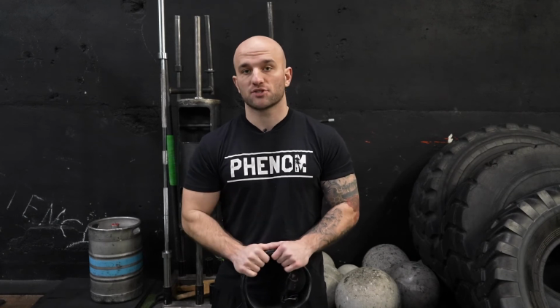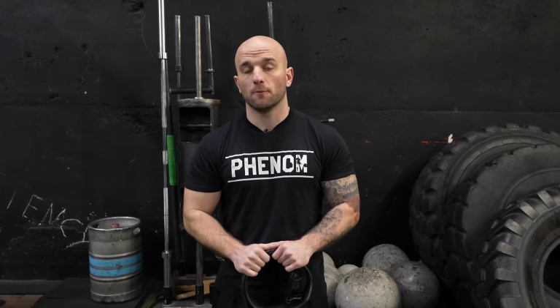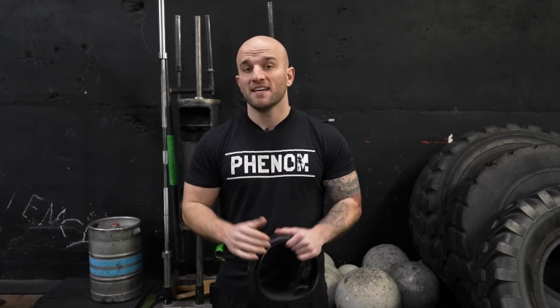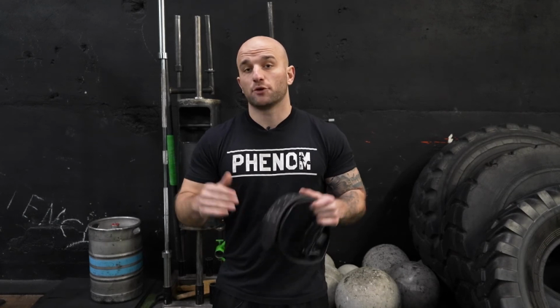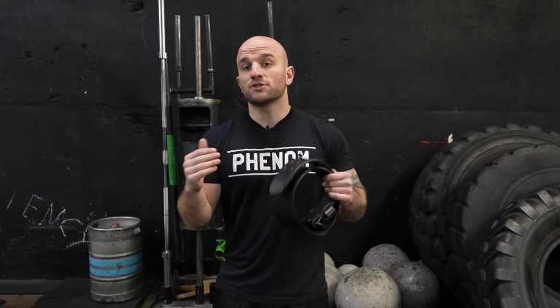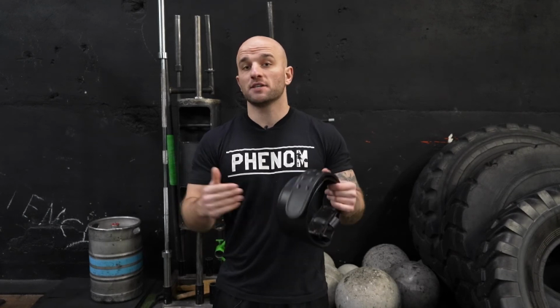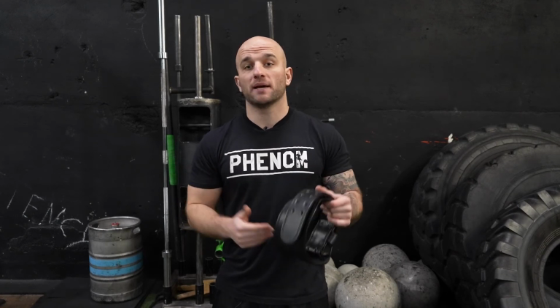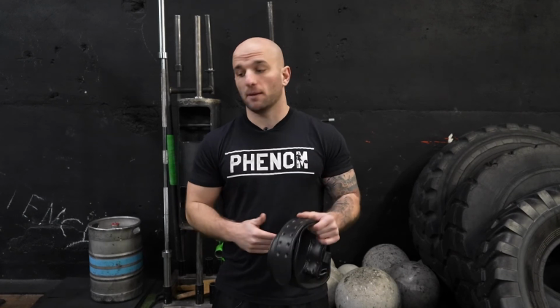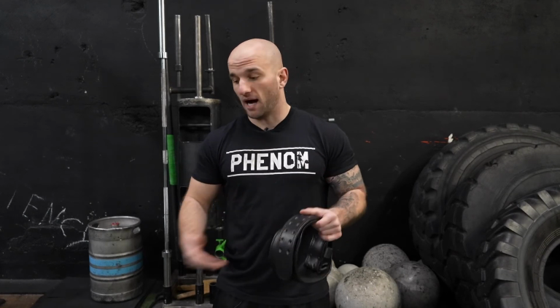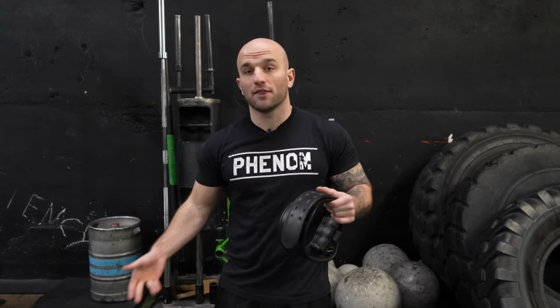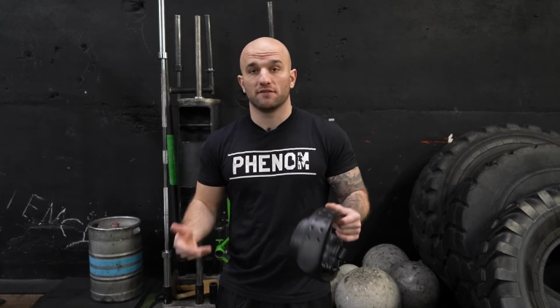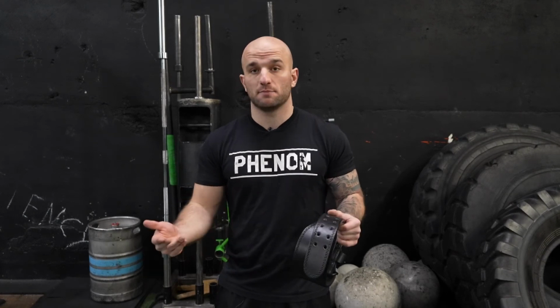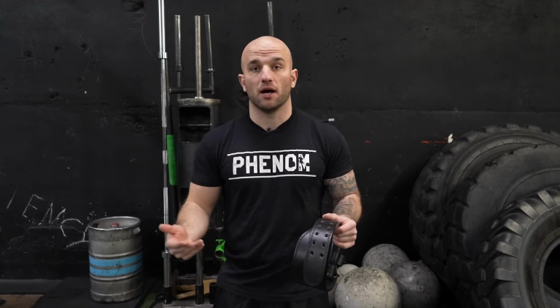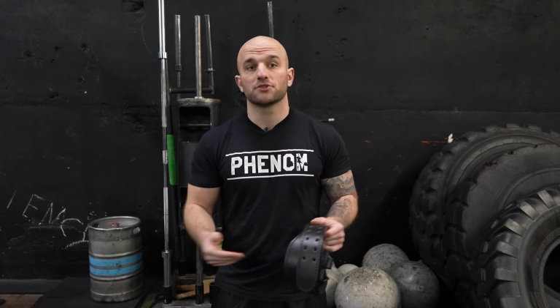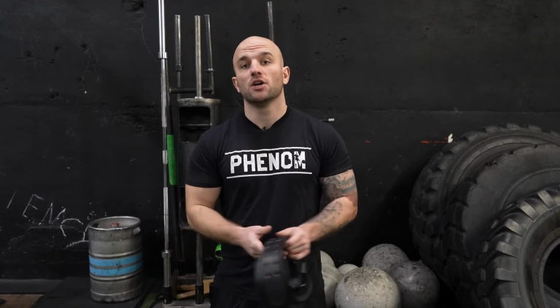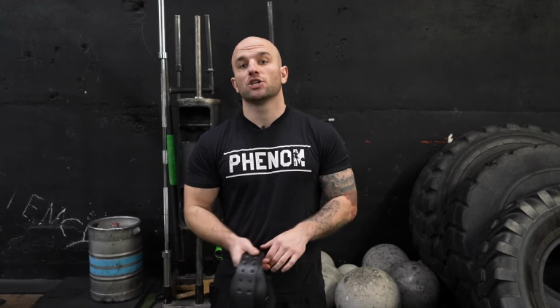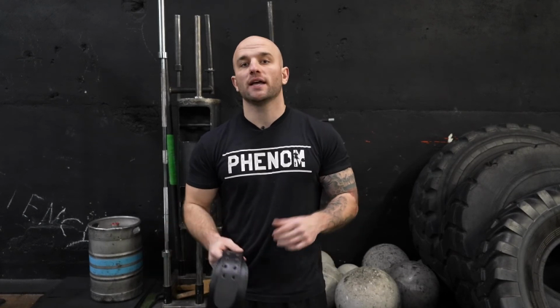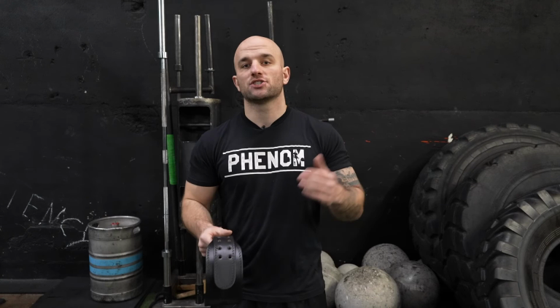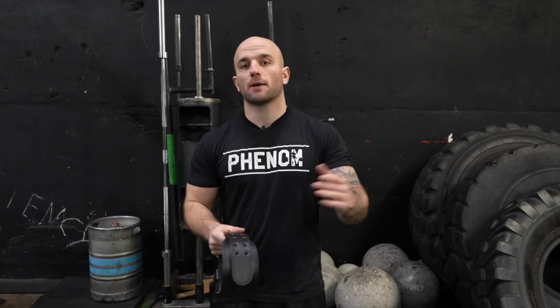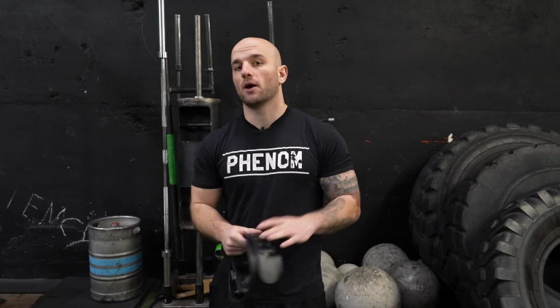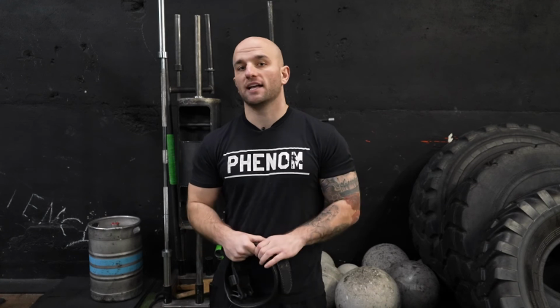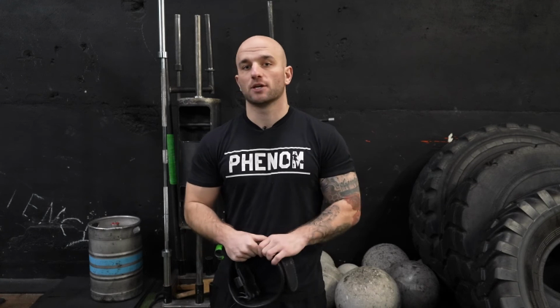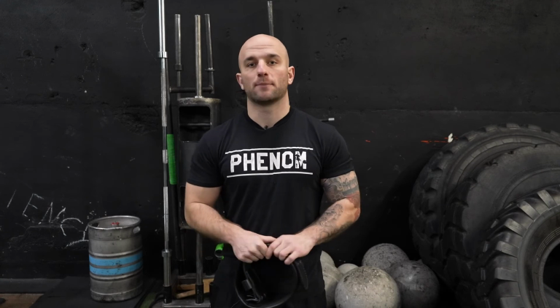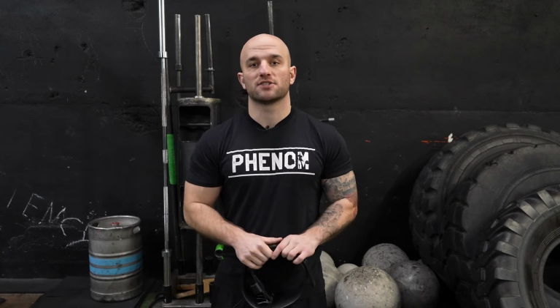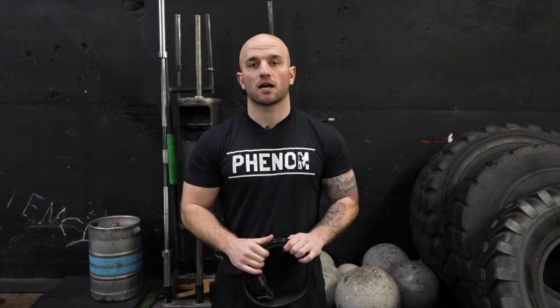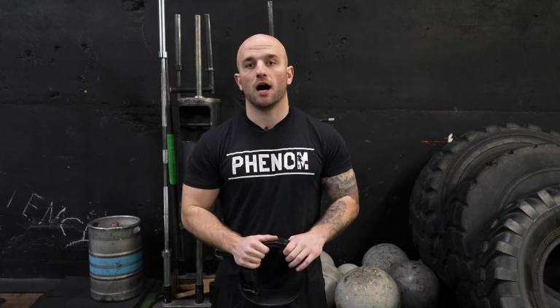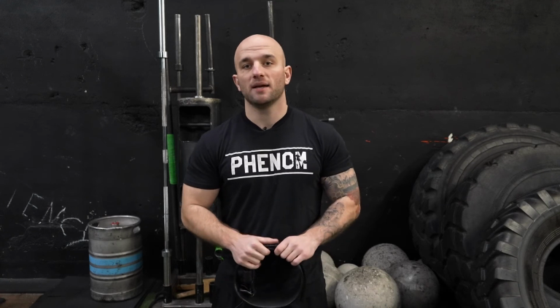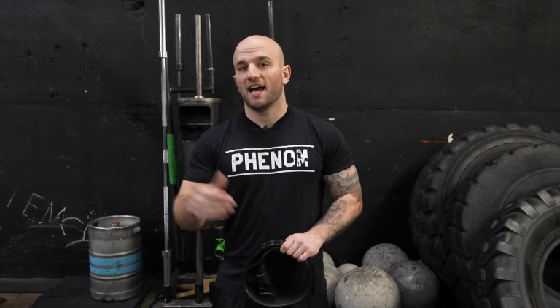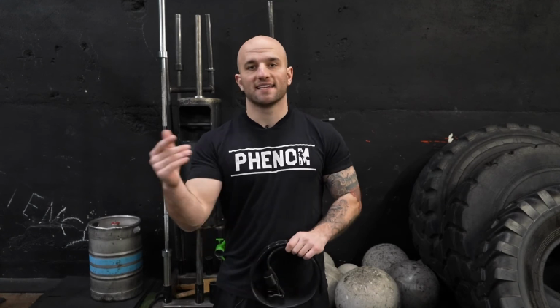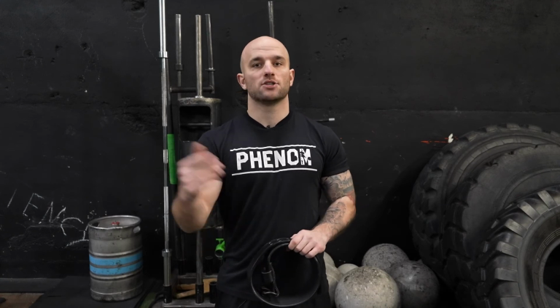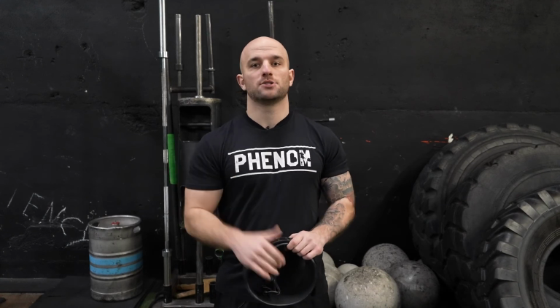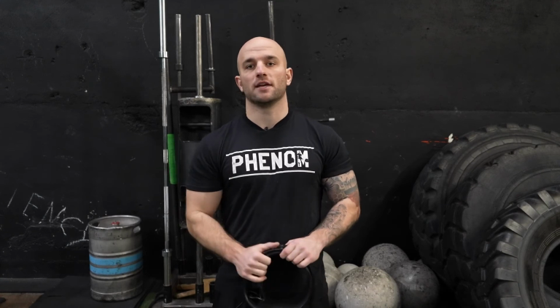If you're interested in picking up either of these belts, go ahead and check them out at gymreapers.com and let us know what you think.